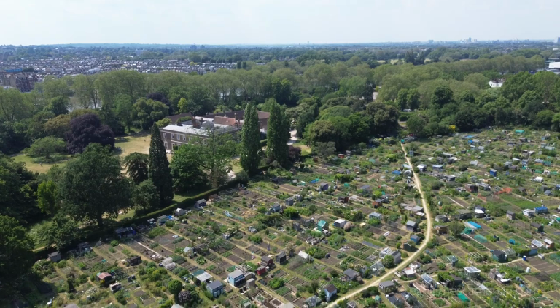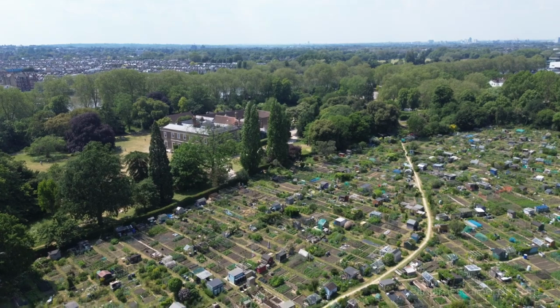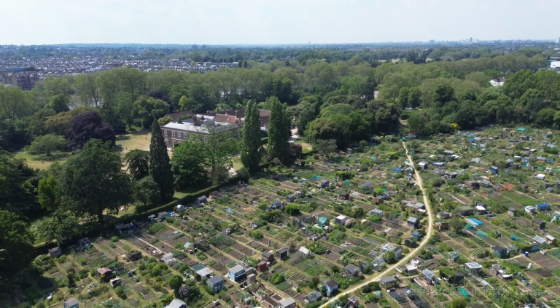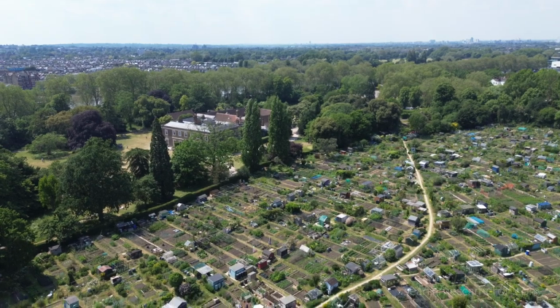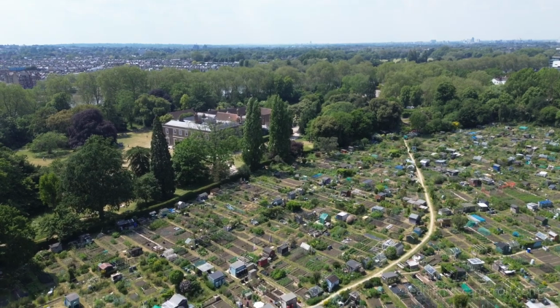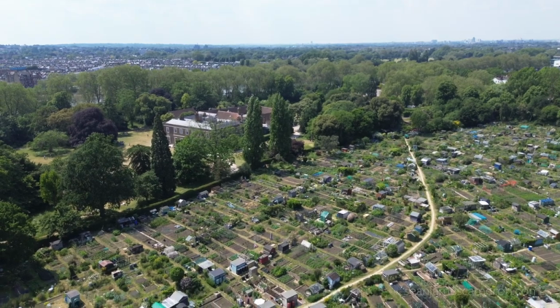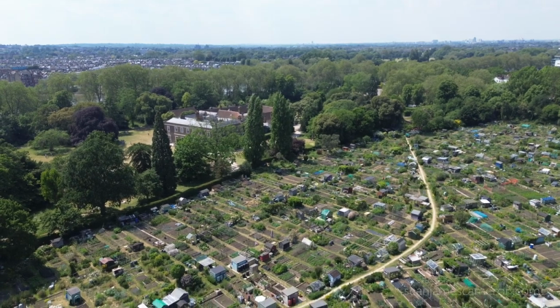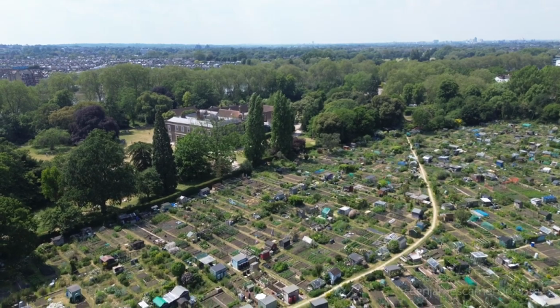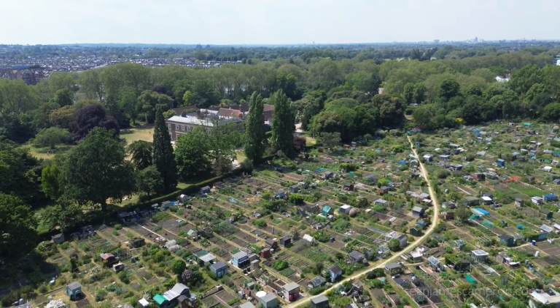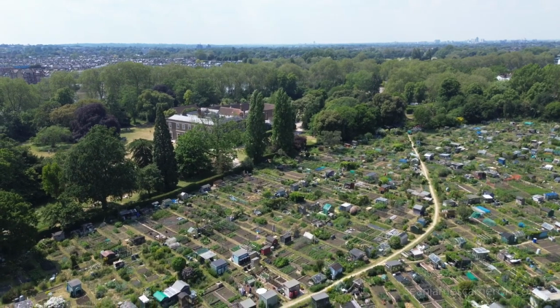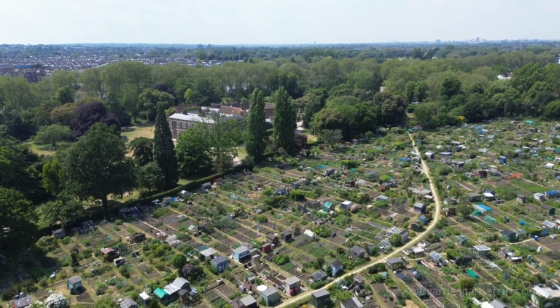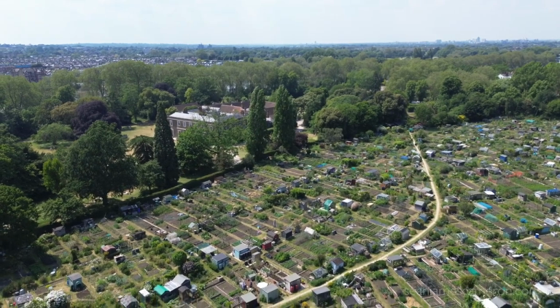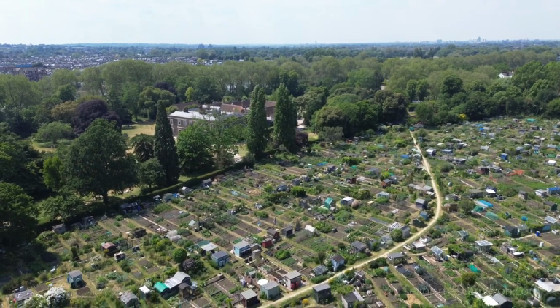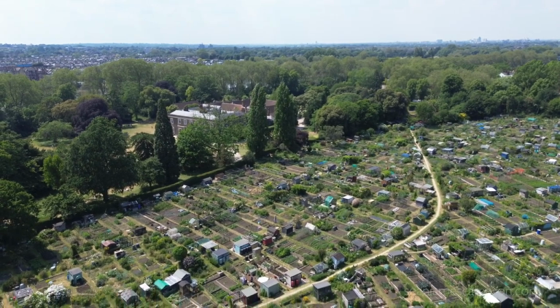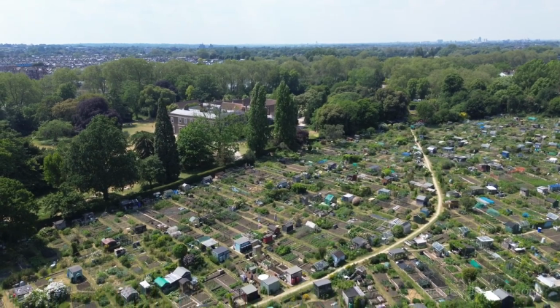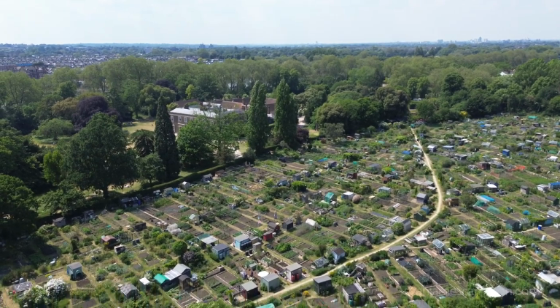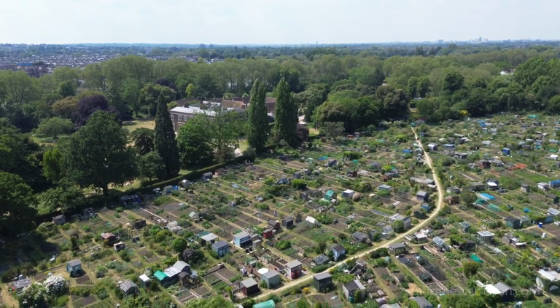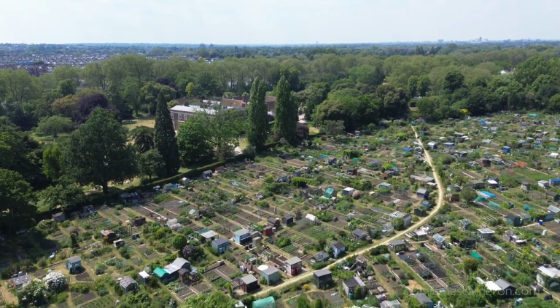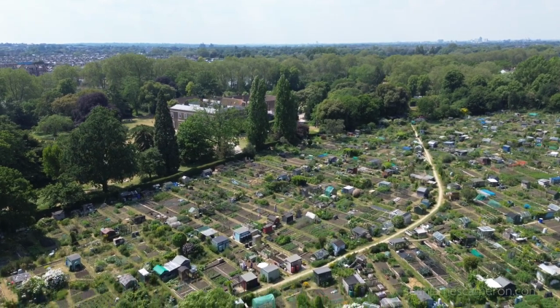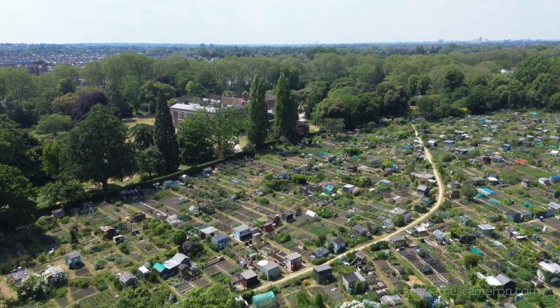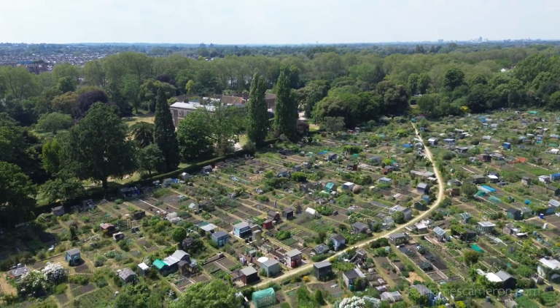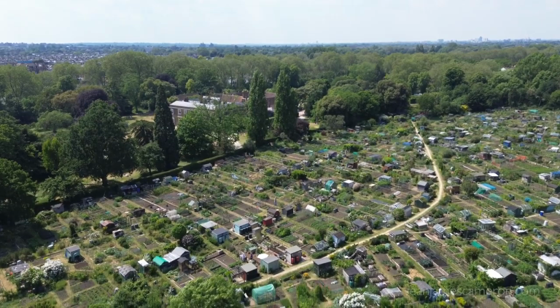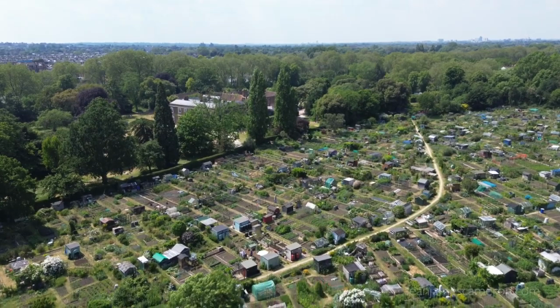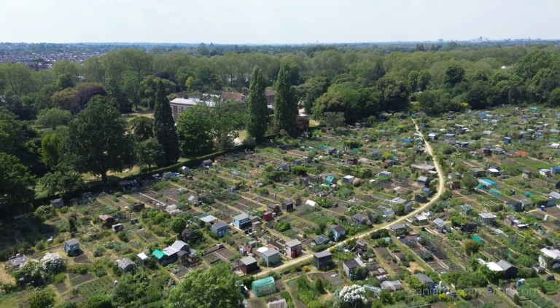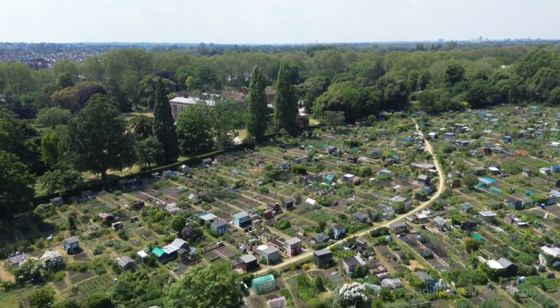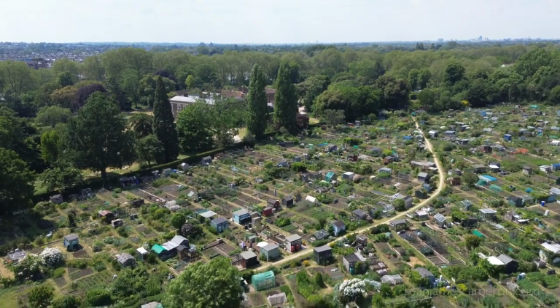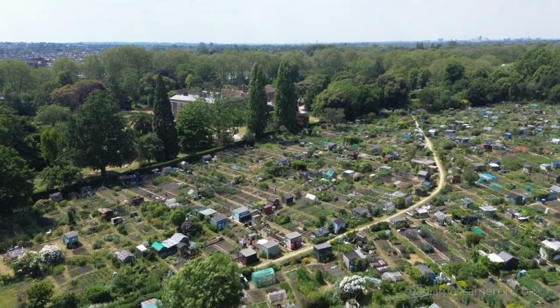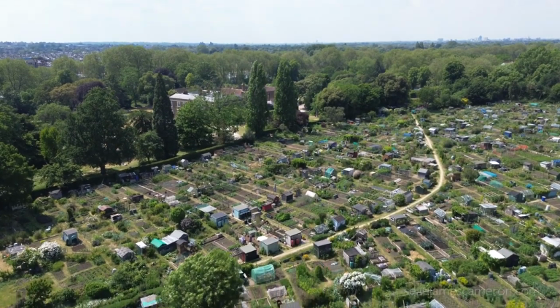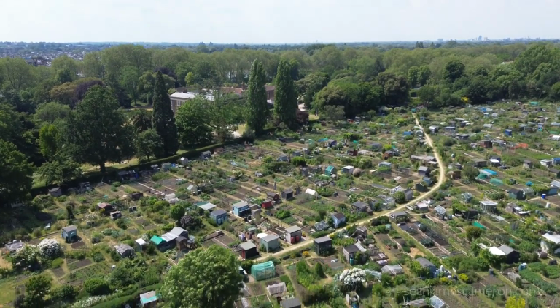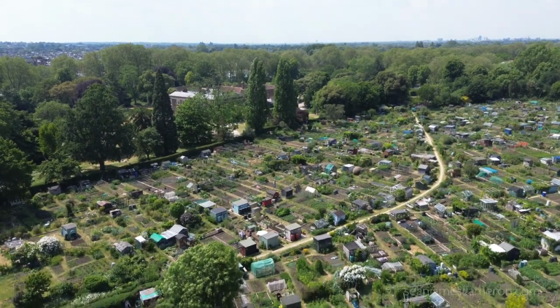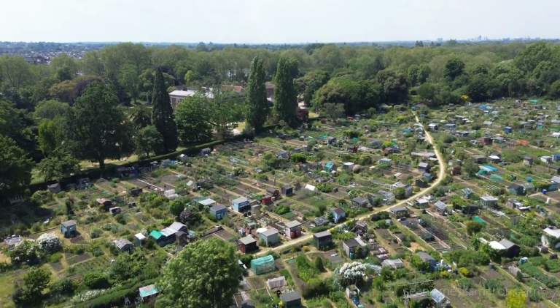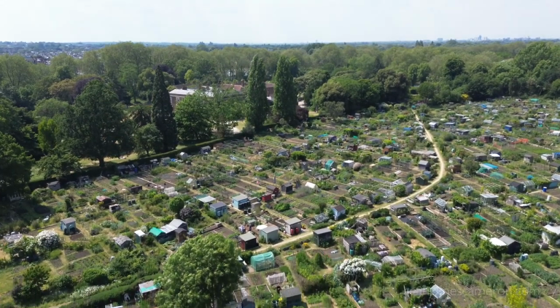Today I went to an allotment site on the banks of the River Thames and met a very interesting plot holder.